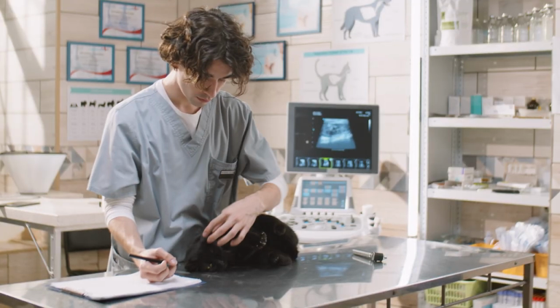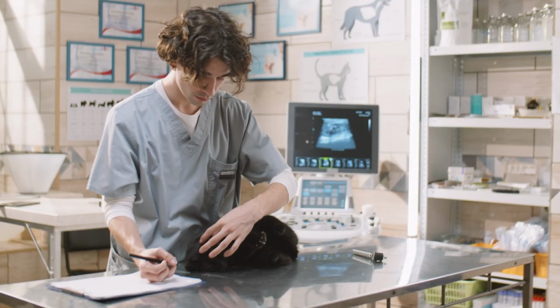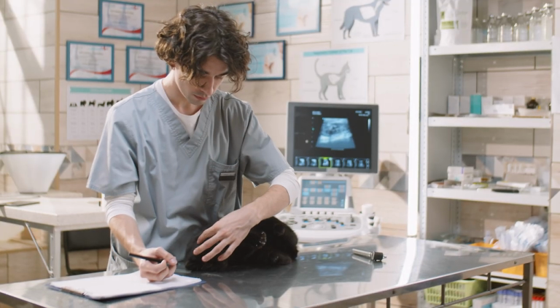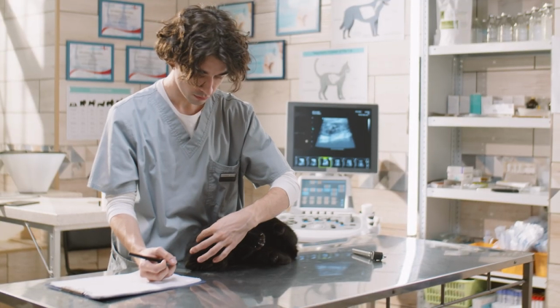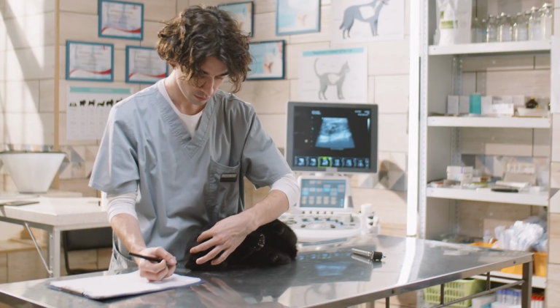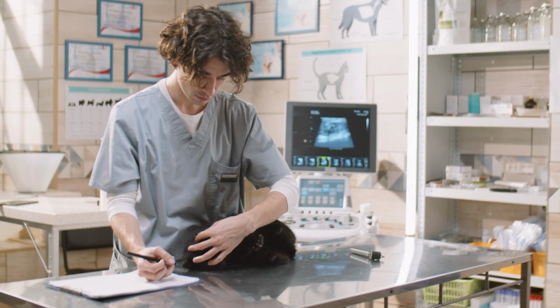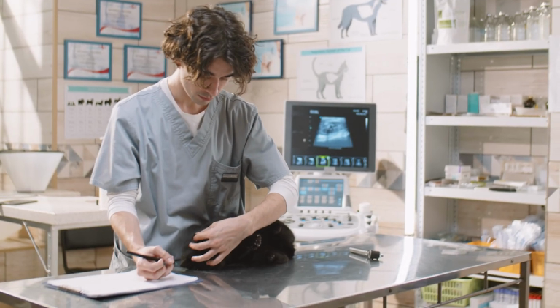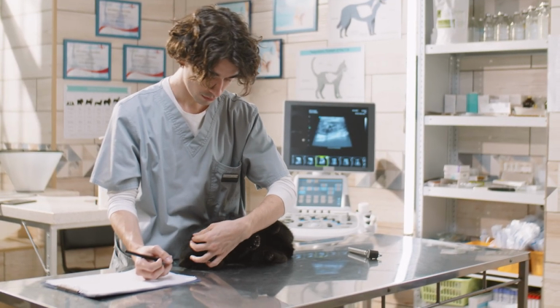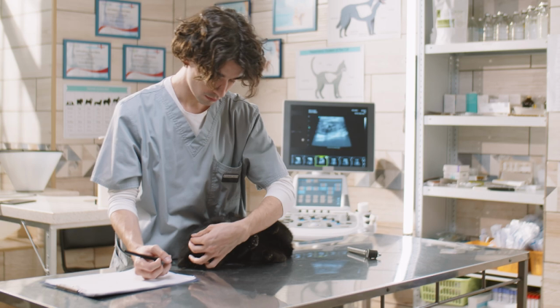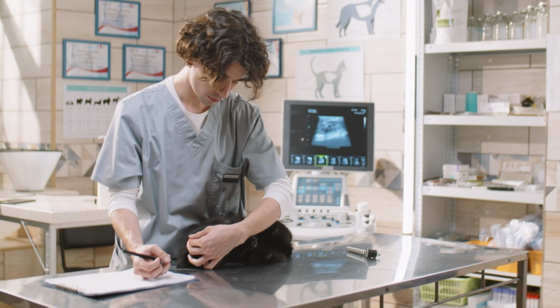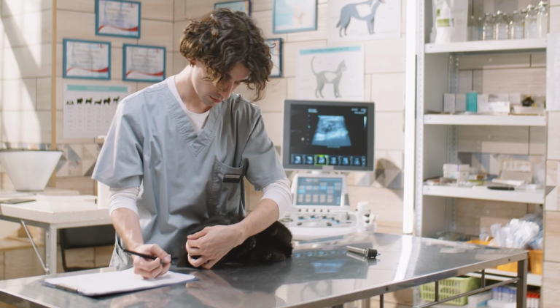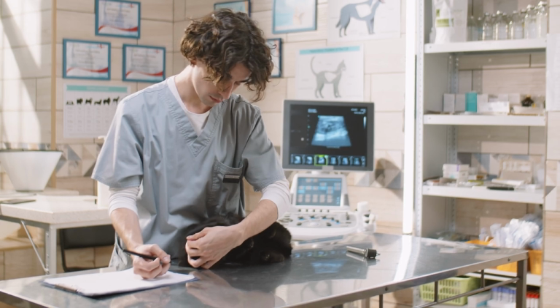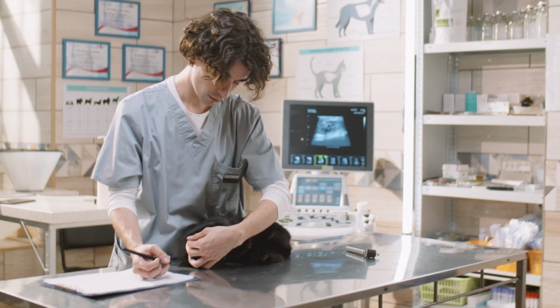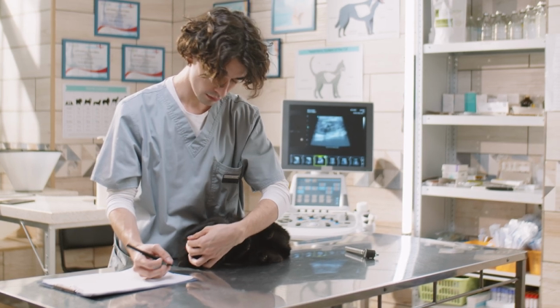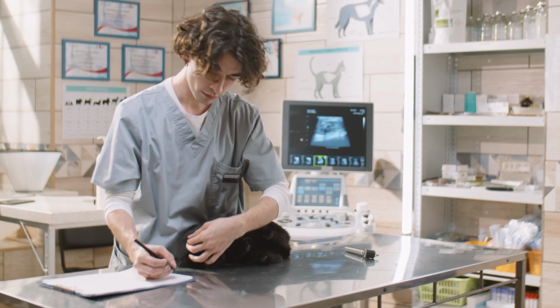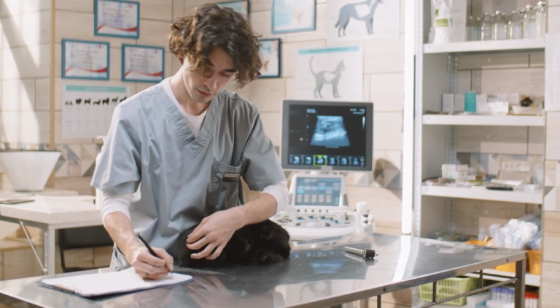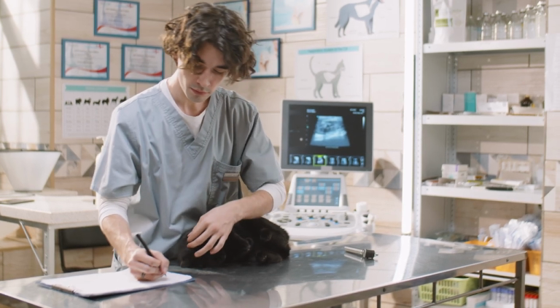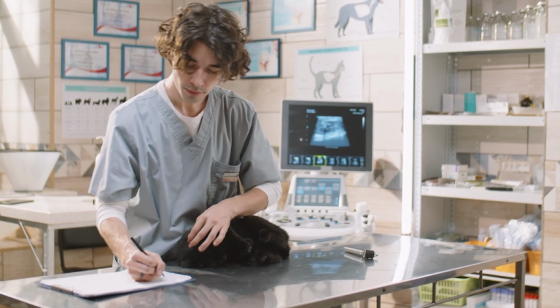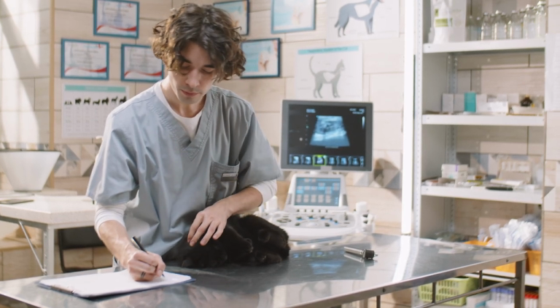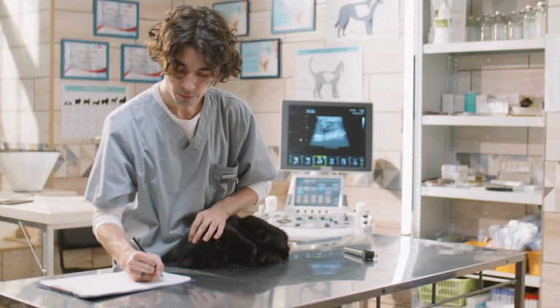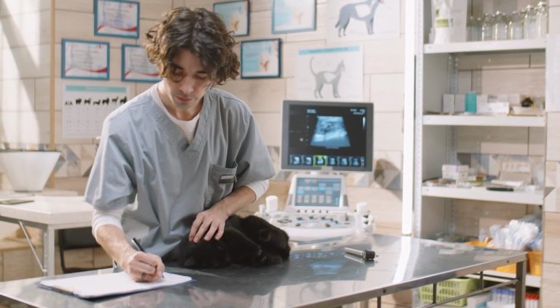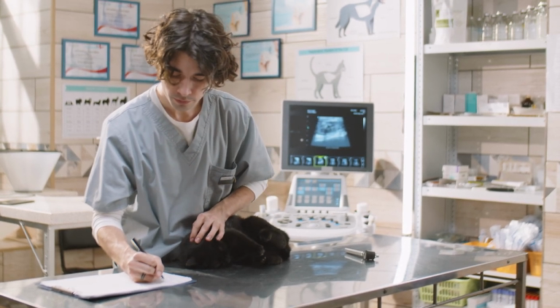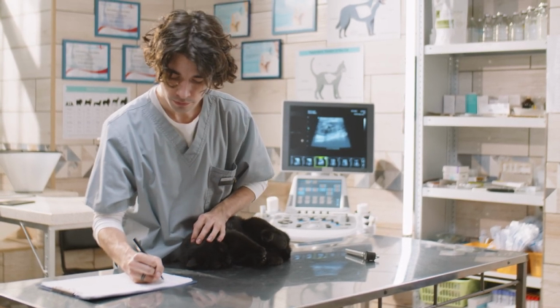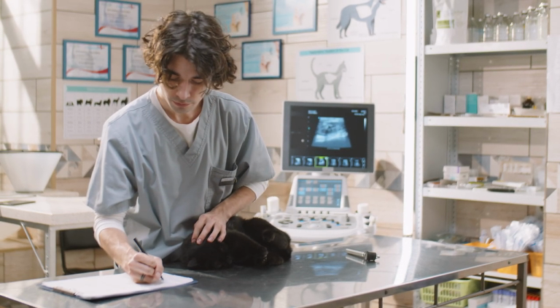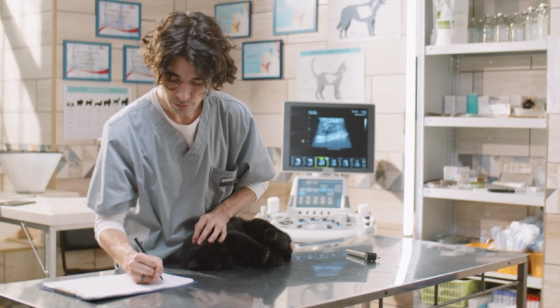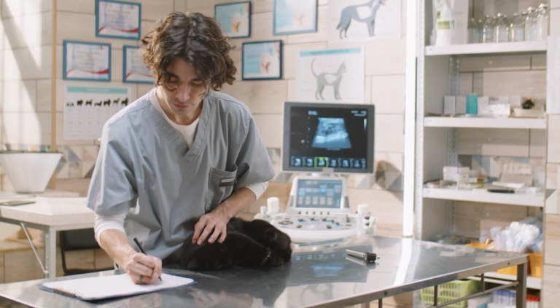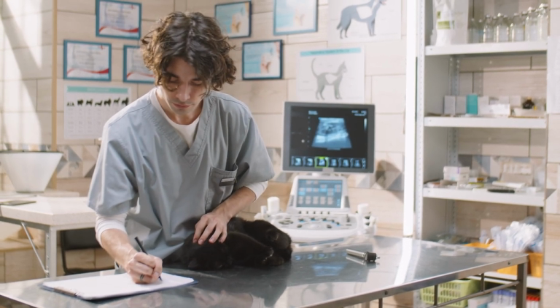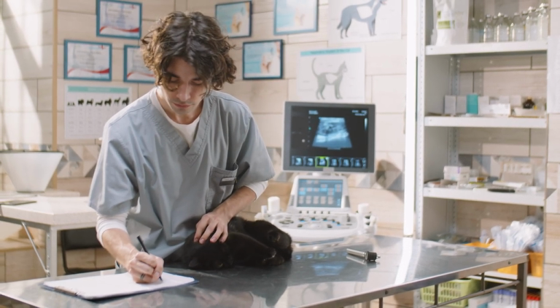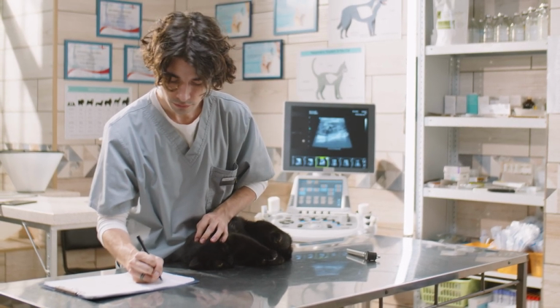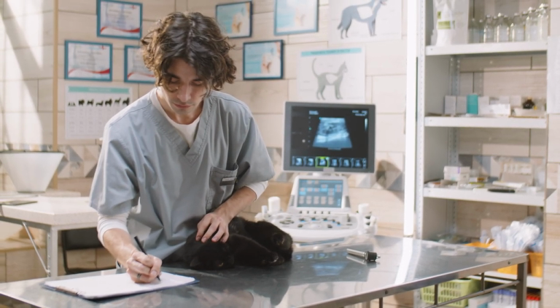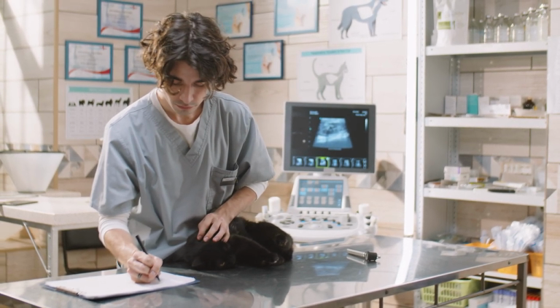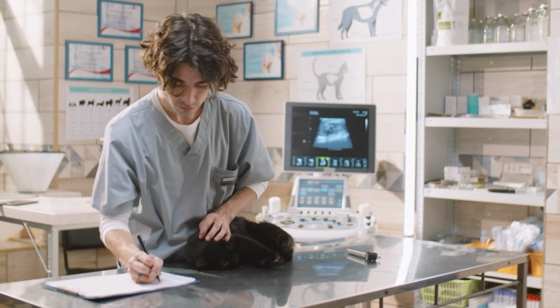If you are still unsure about which form of tick prevention is the best for your cat, contact your veterinarian.